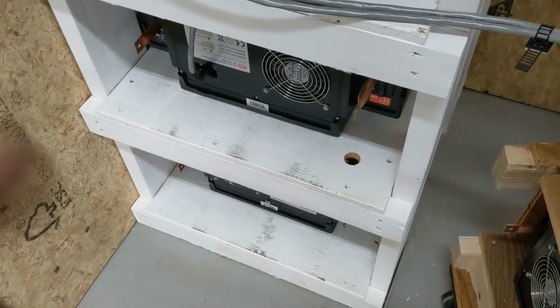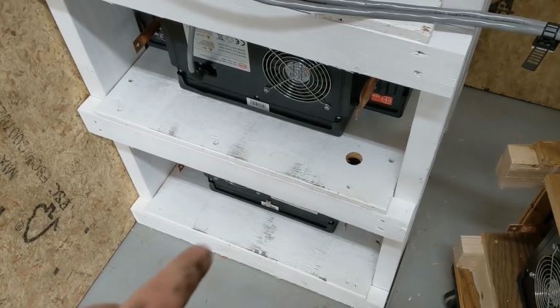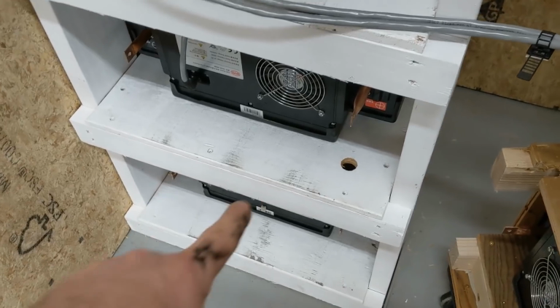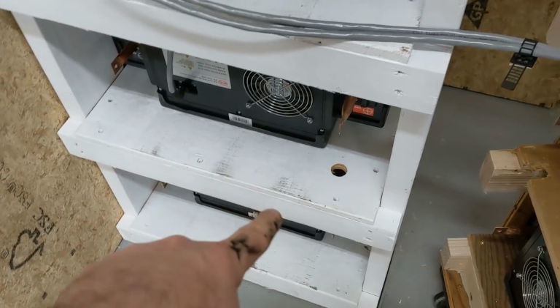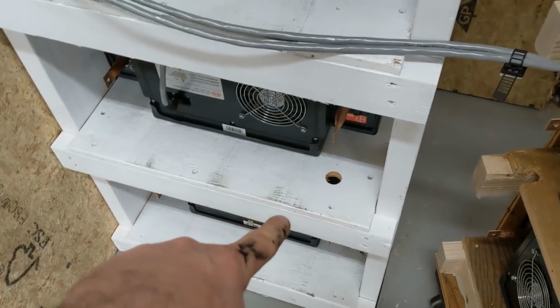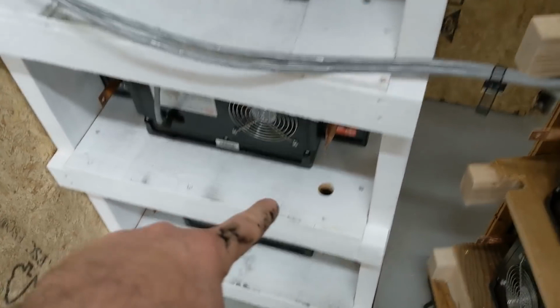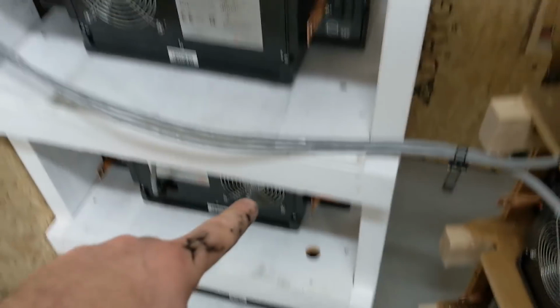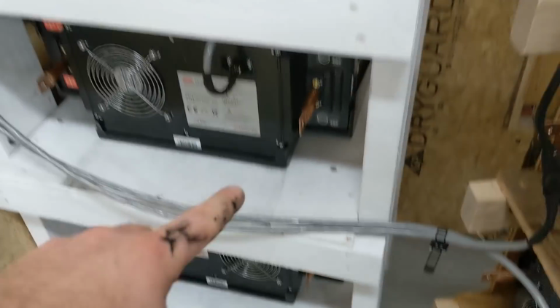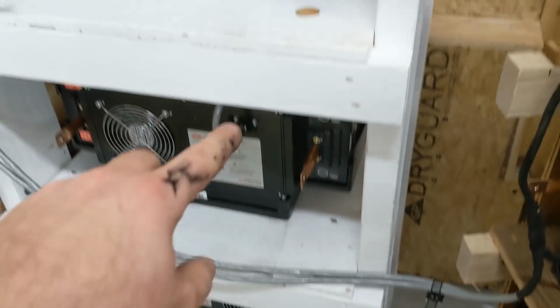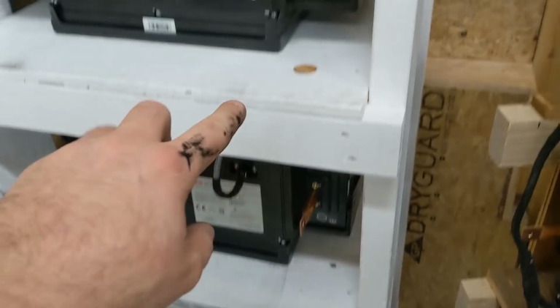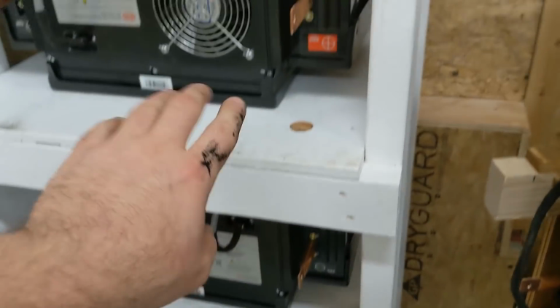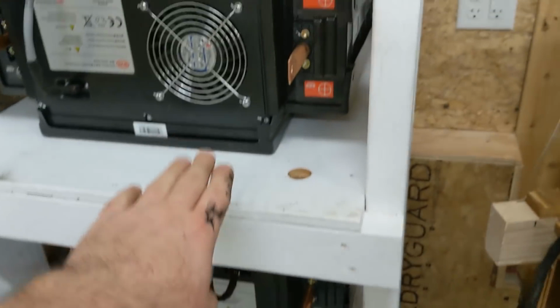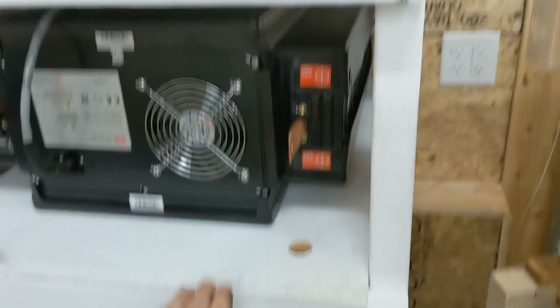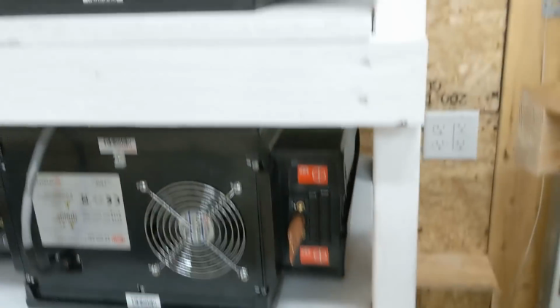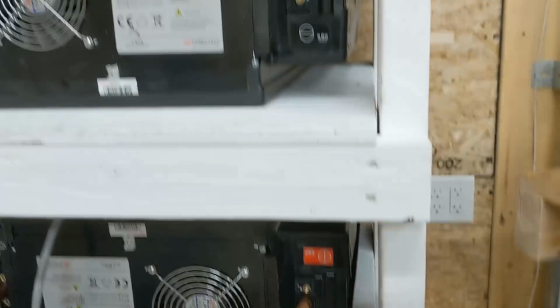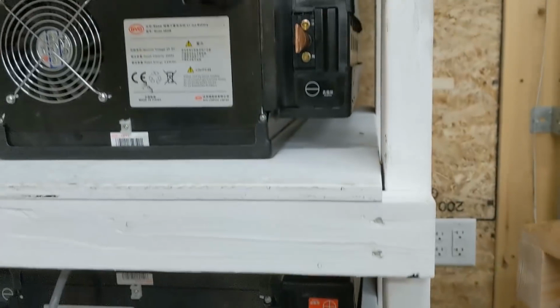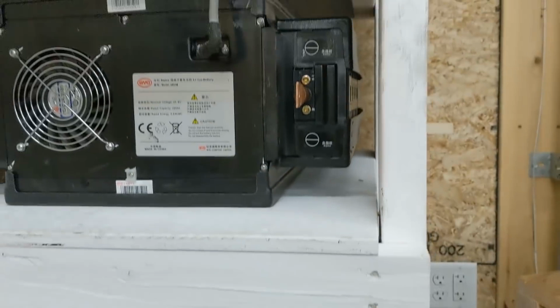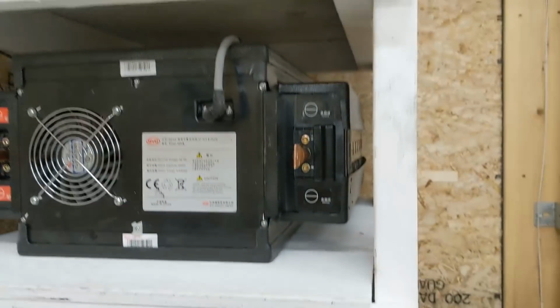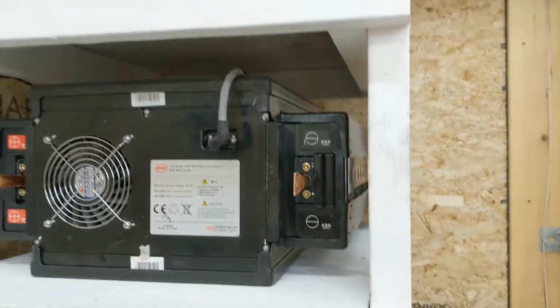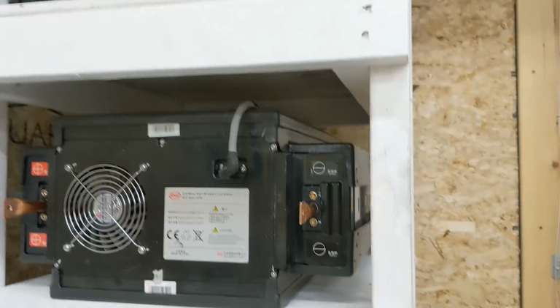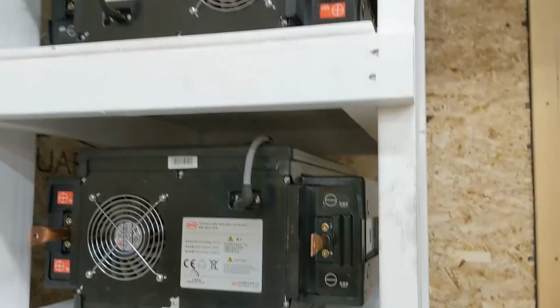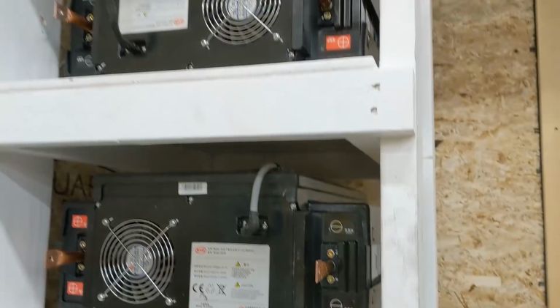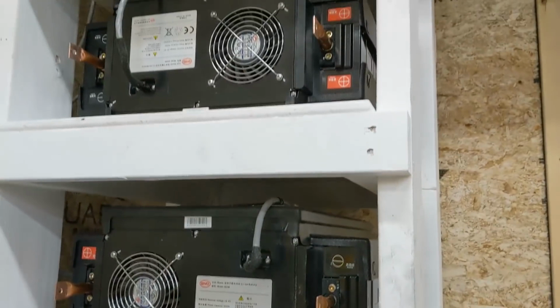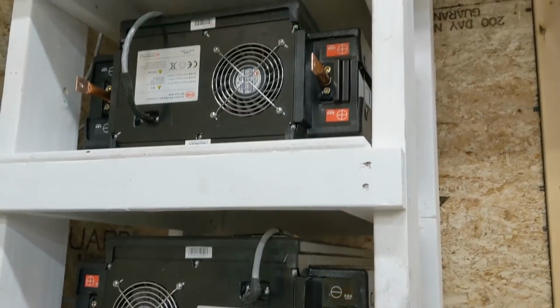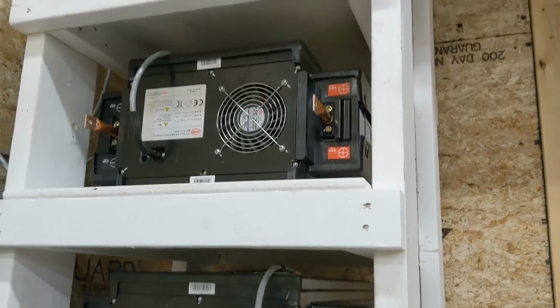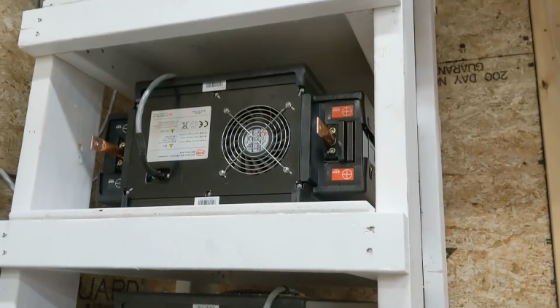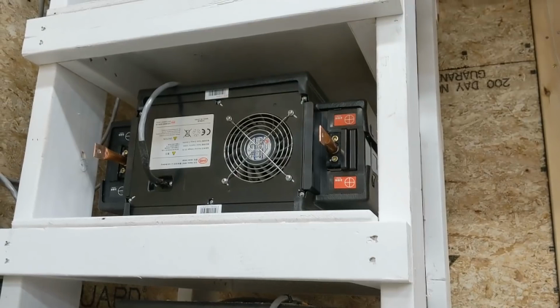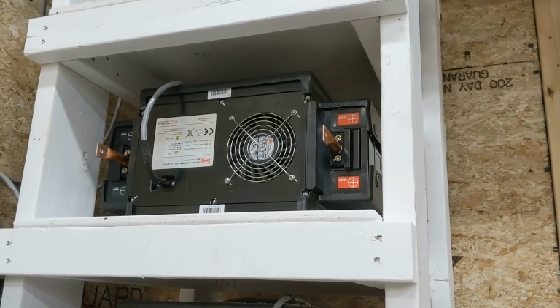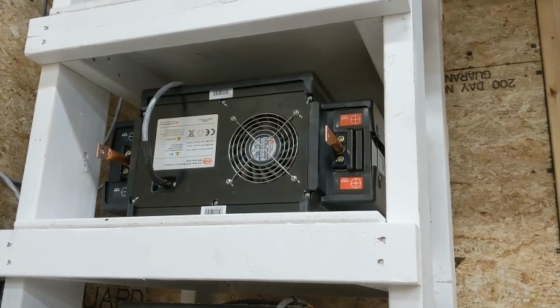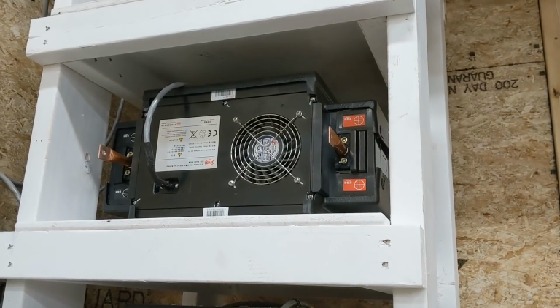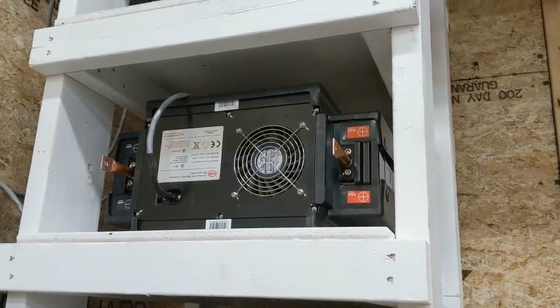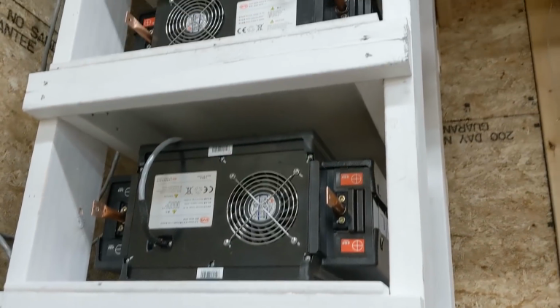So a pair down there, one here, and two more. All the batteries are in position.